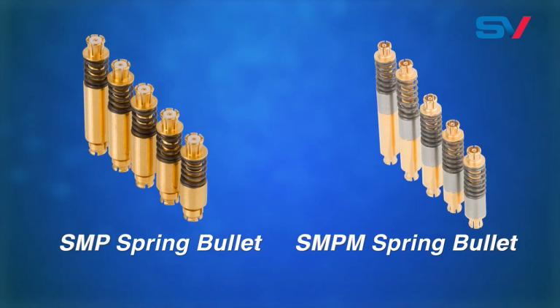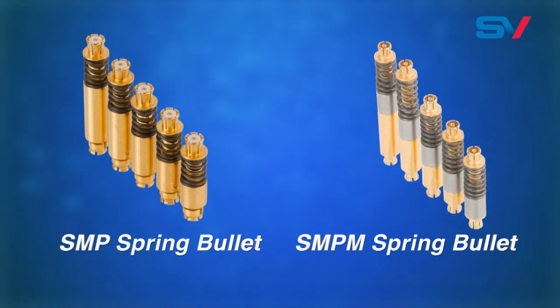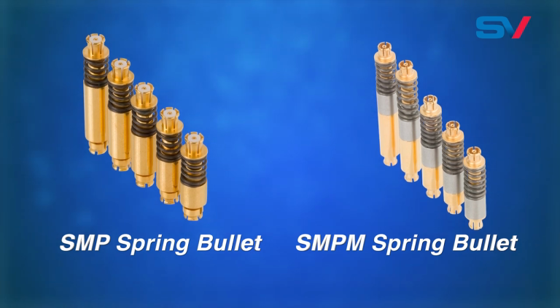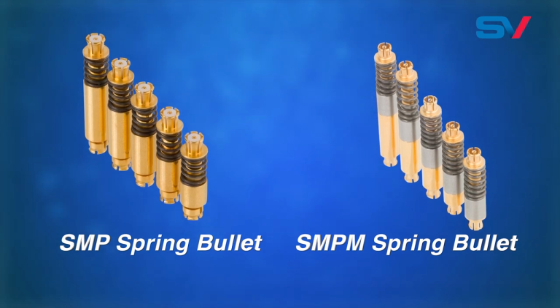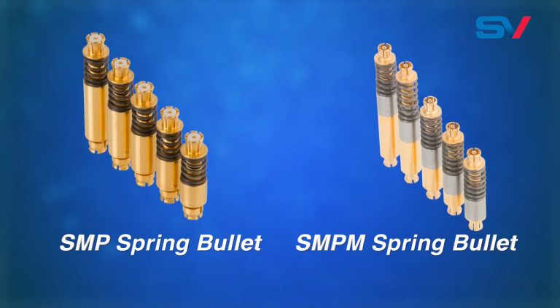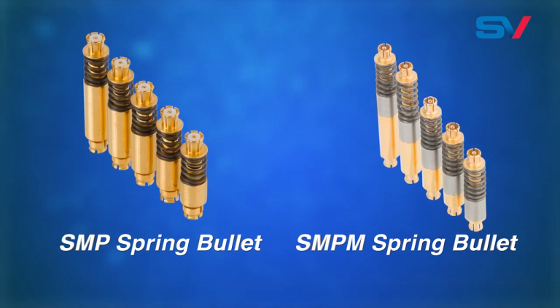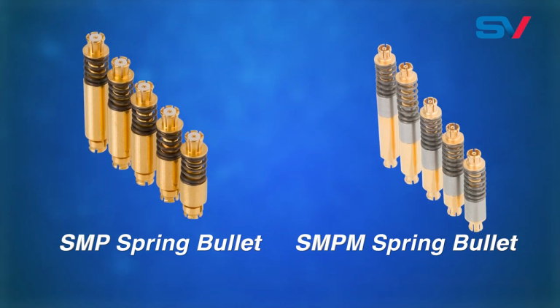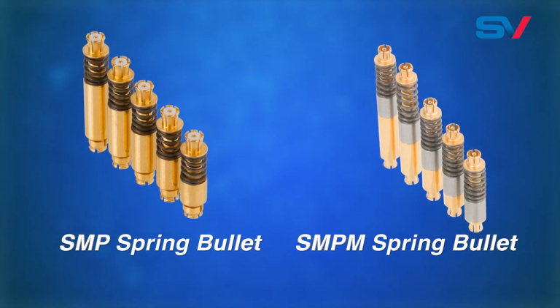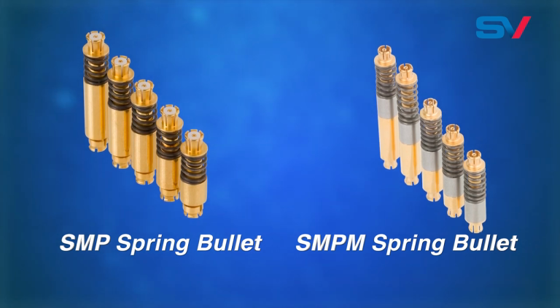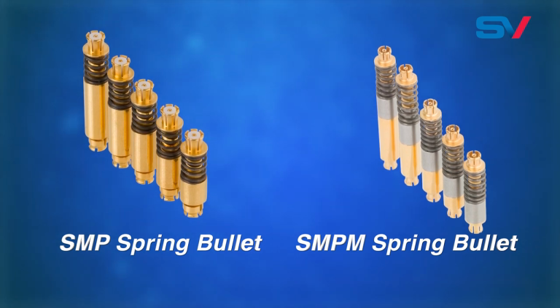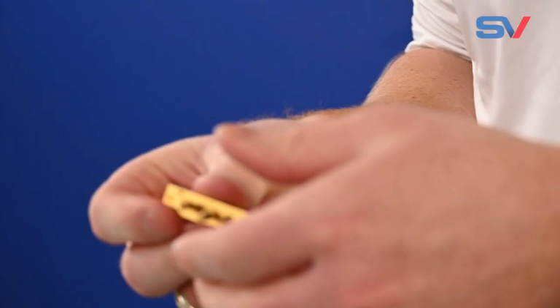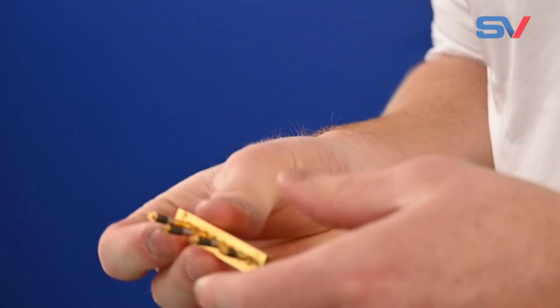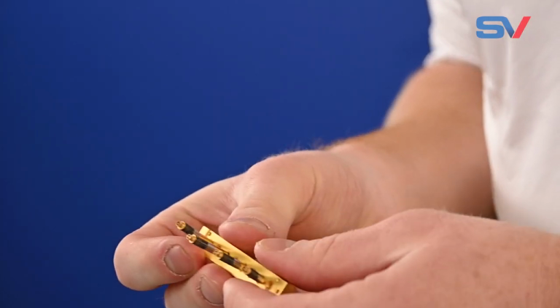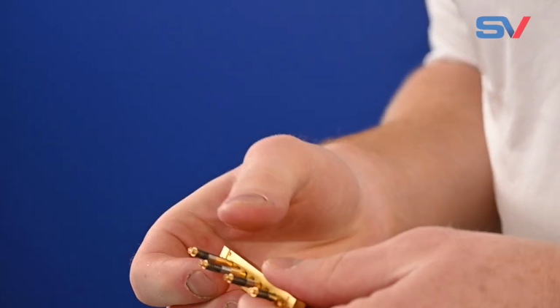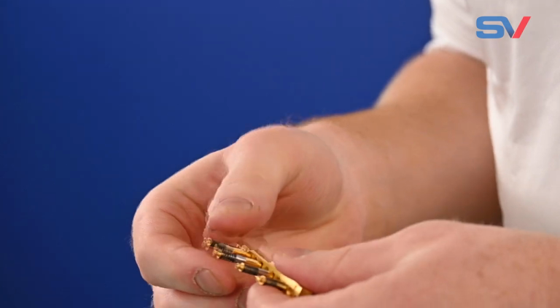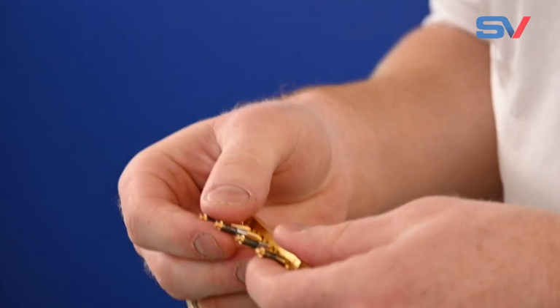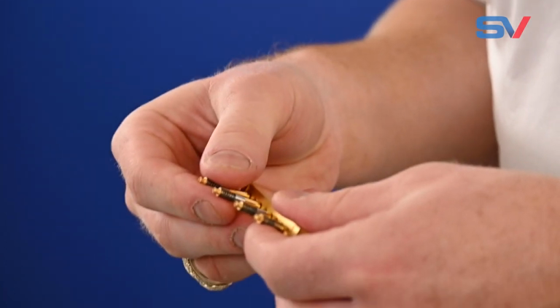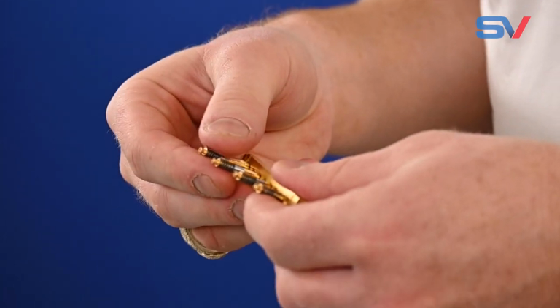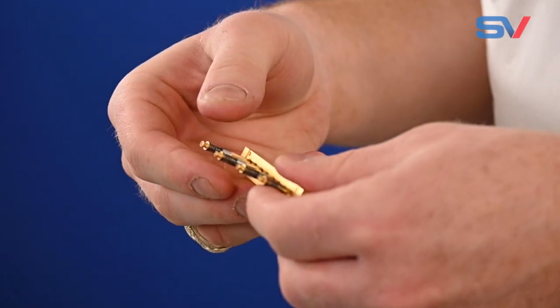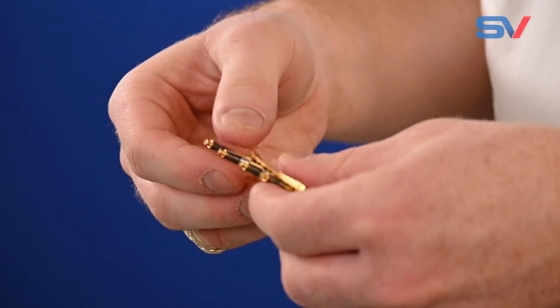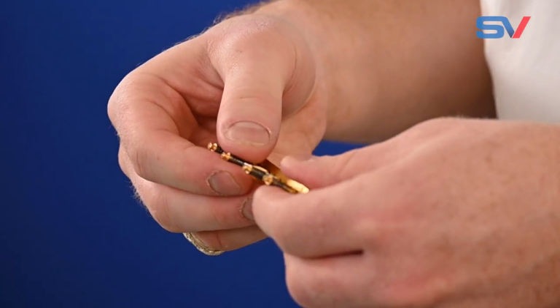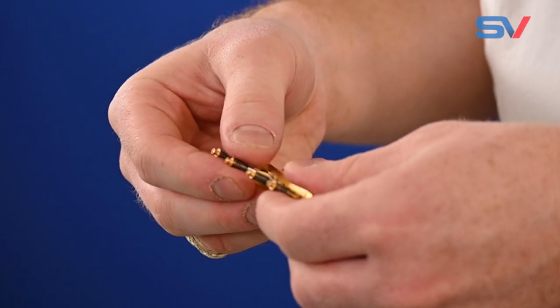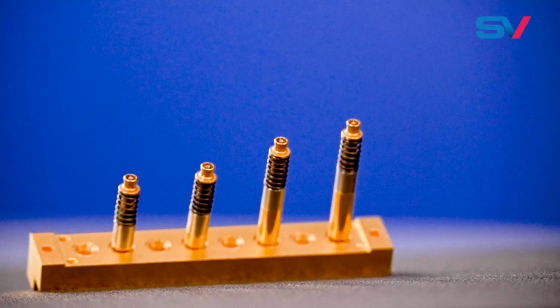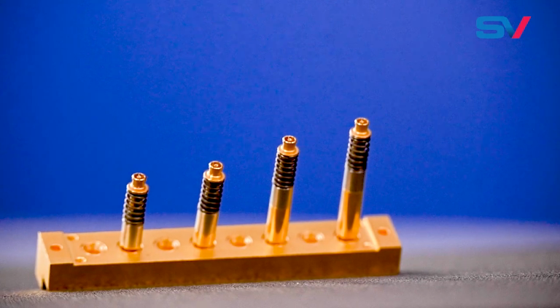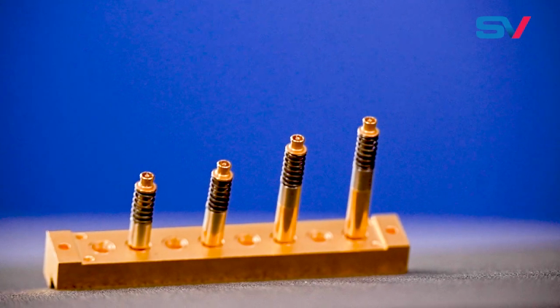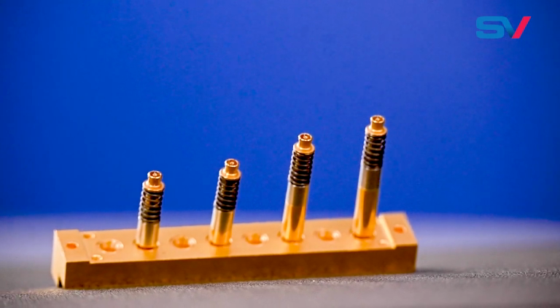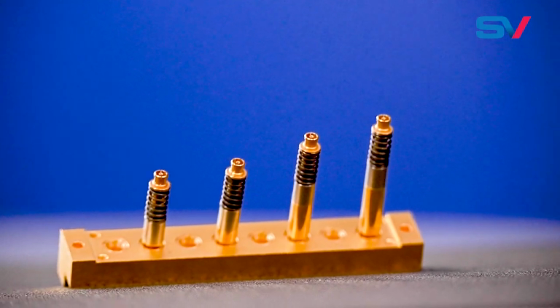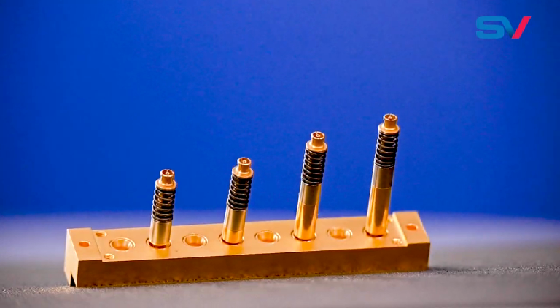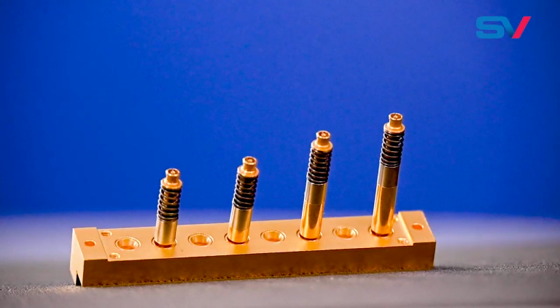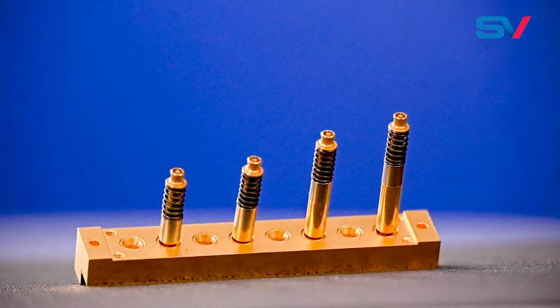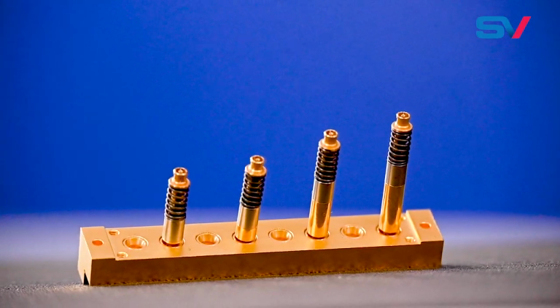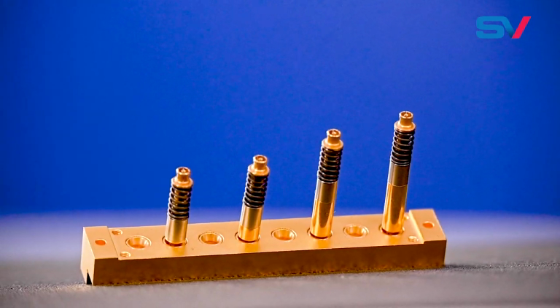This product is found in a wide range of applications including aerospace, military, instrumentation, satellite communications, and more.